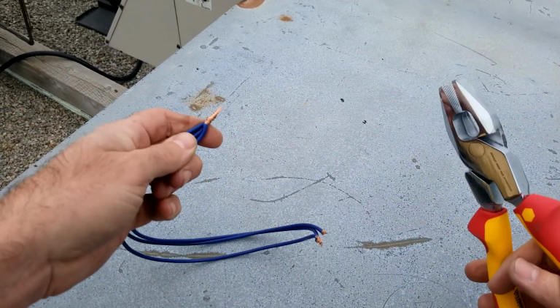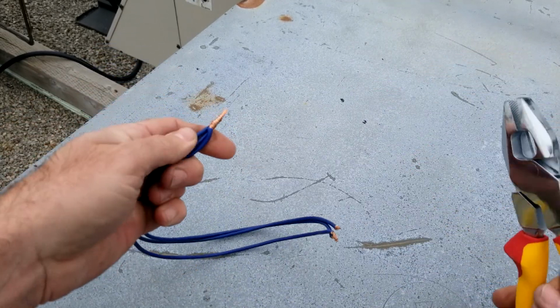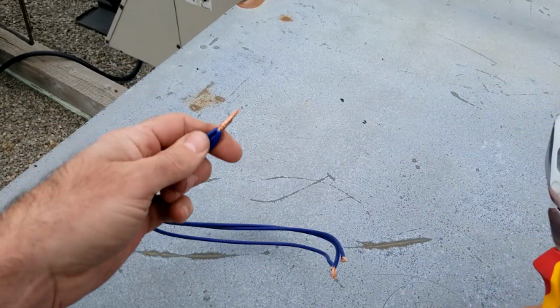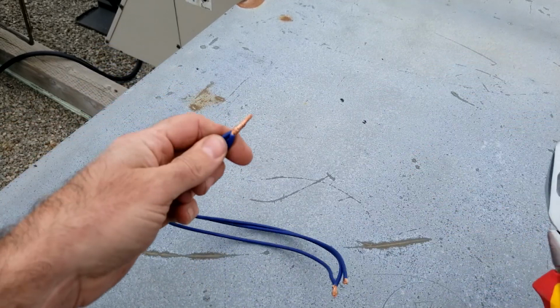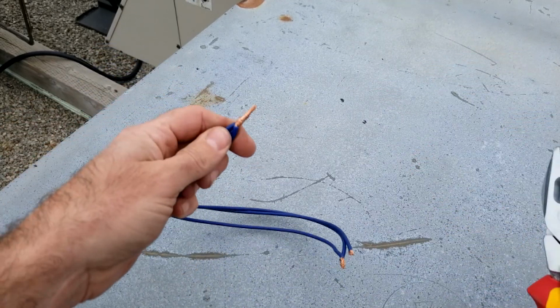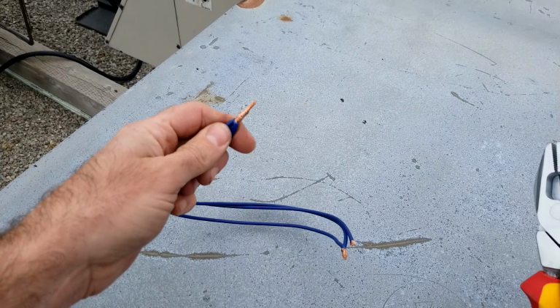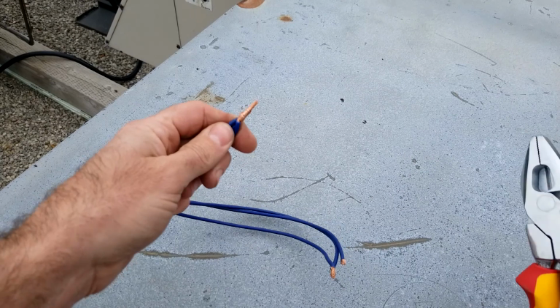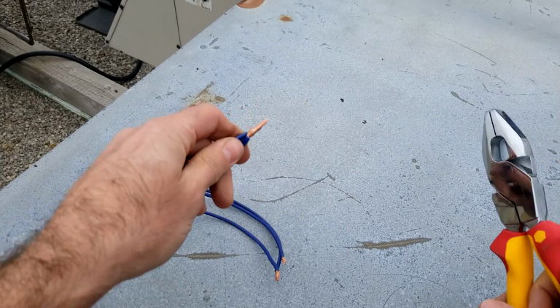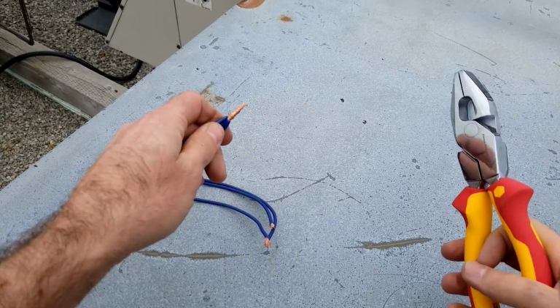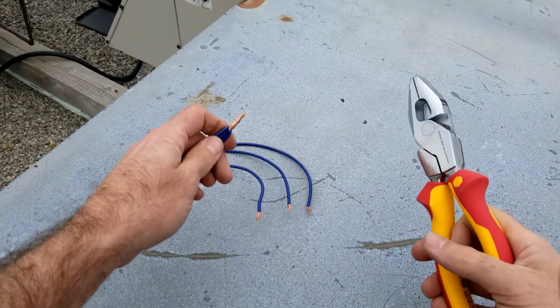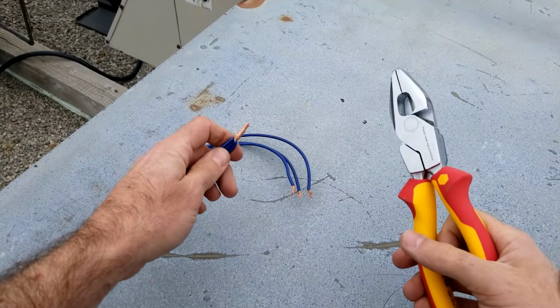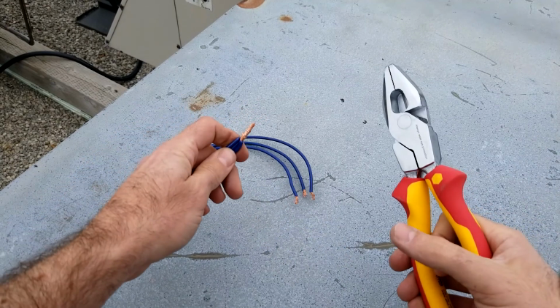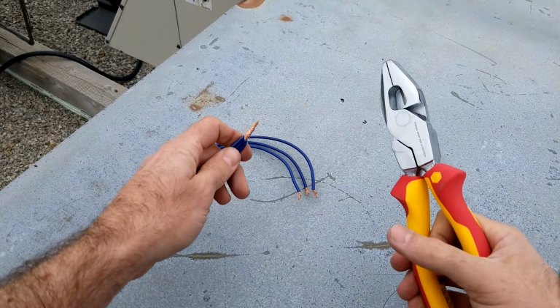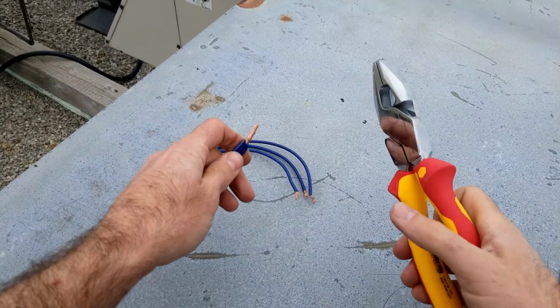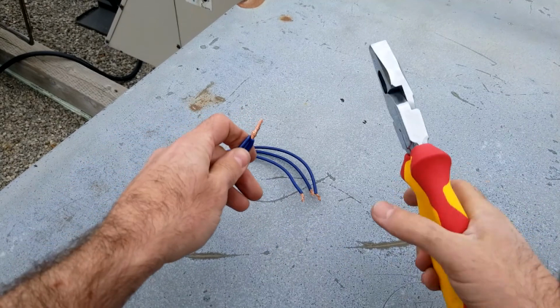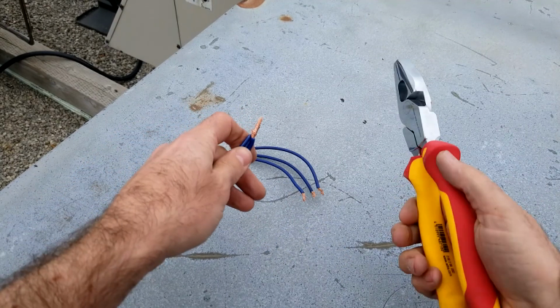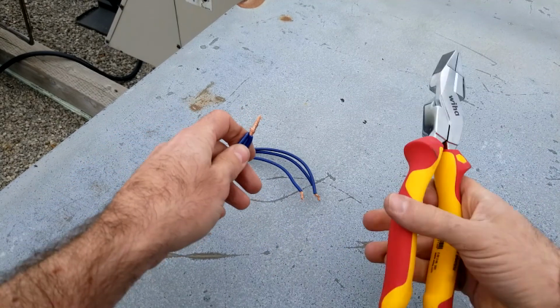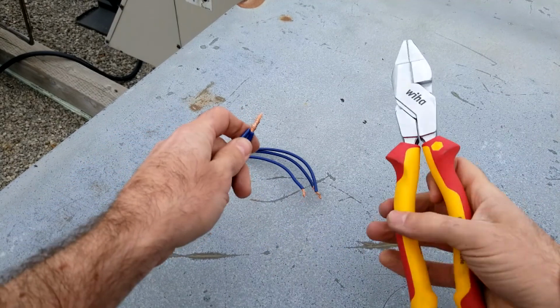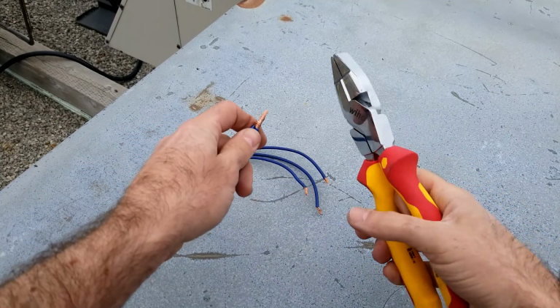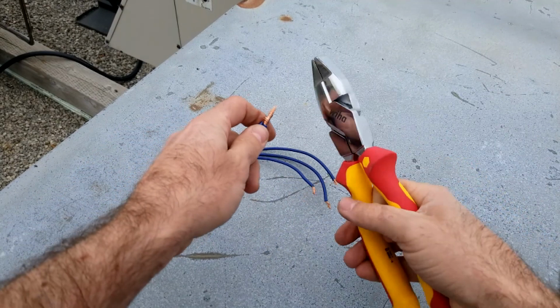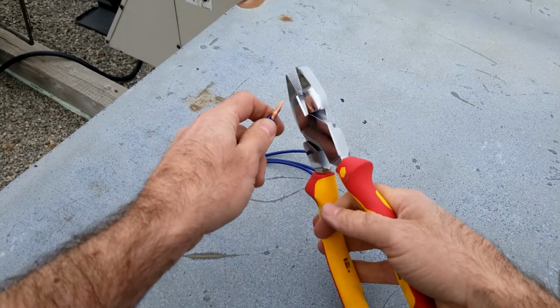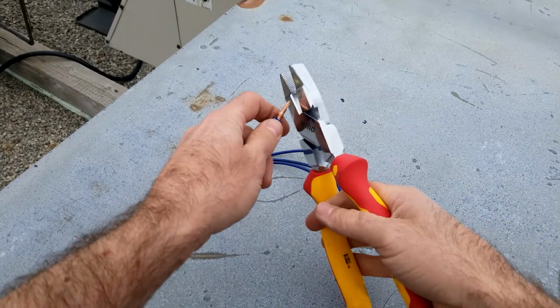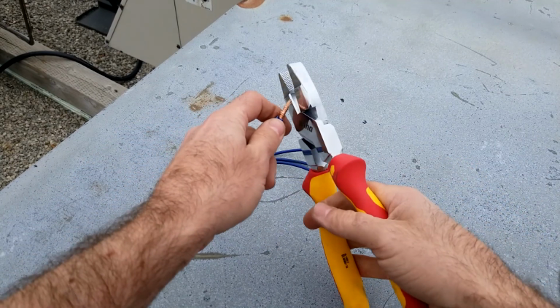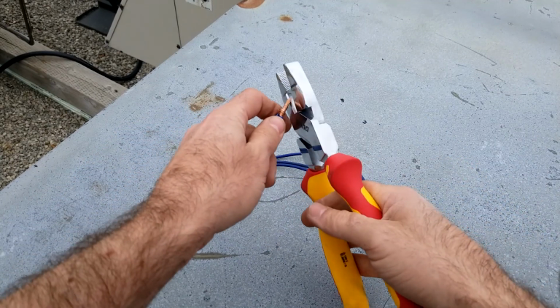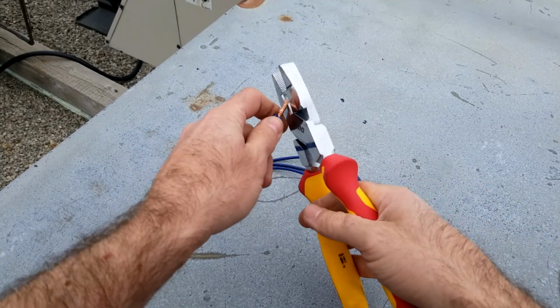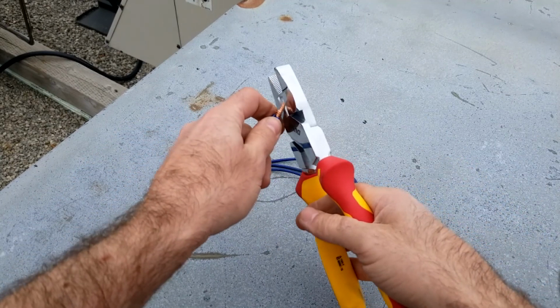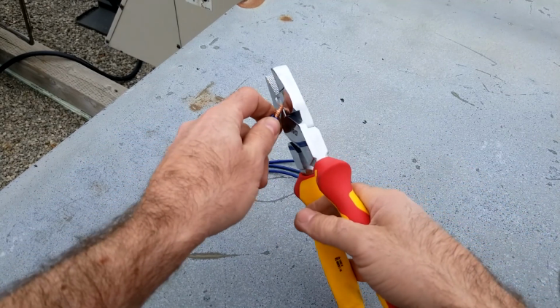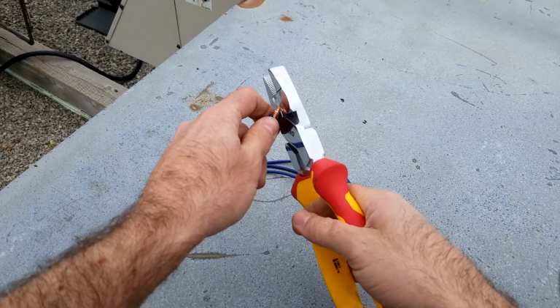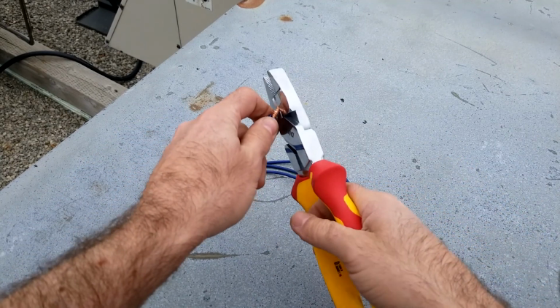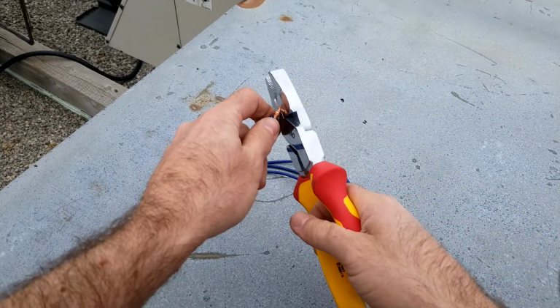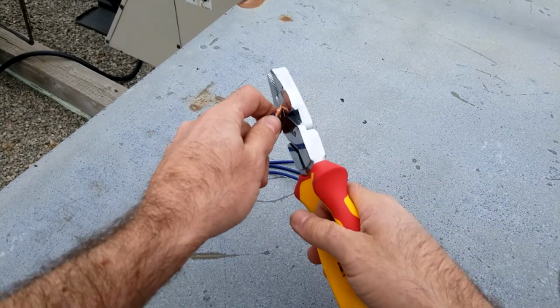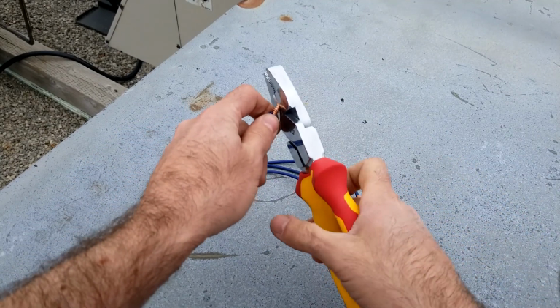Once you get that bundle twisted nice and tight, you're gonna cut on an angle.